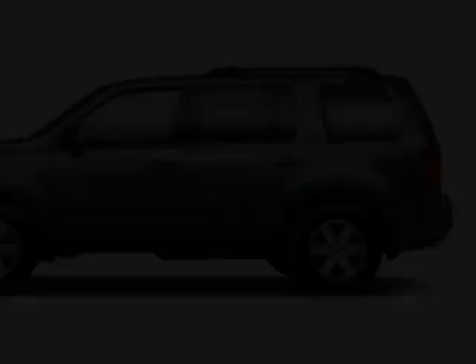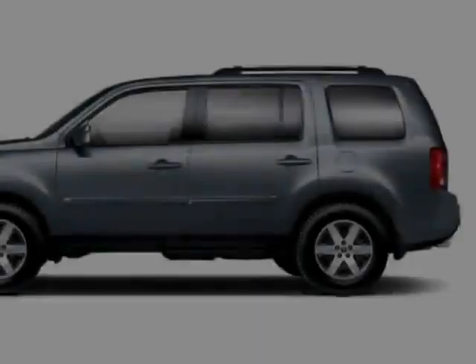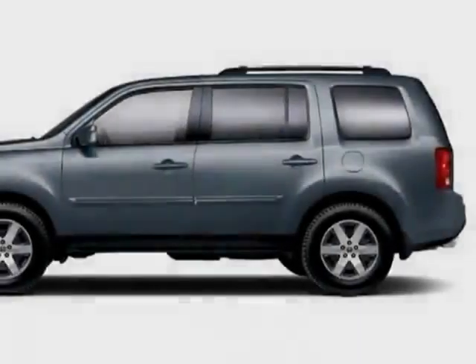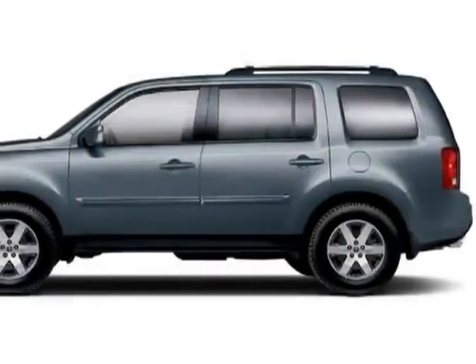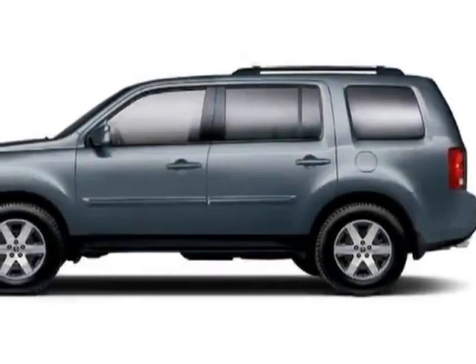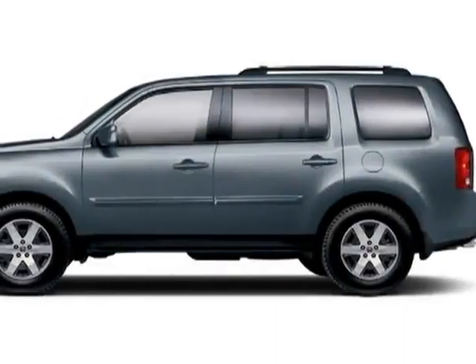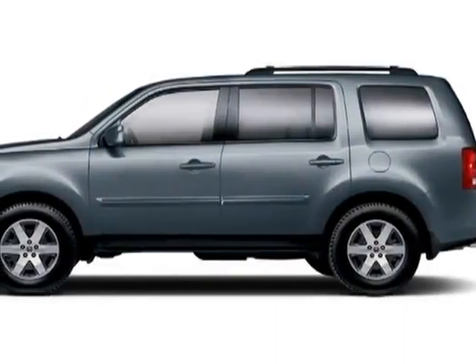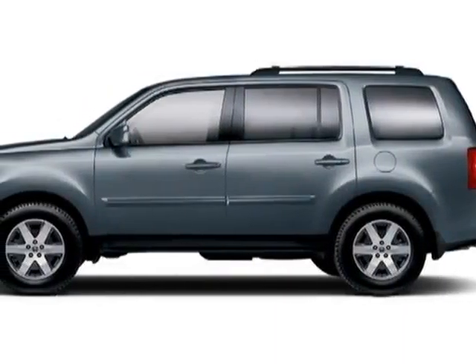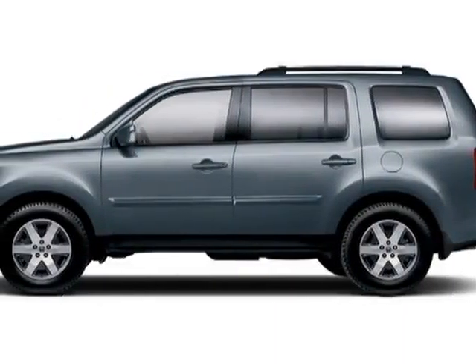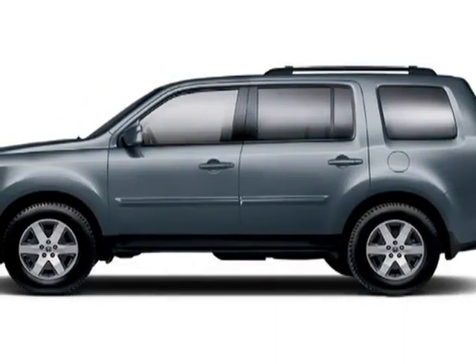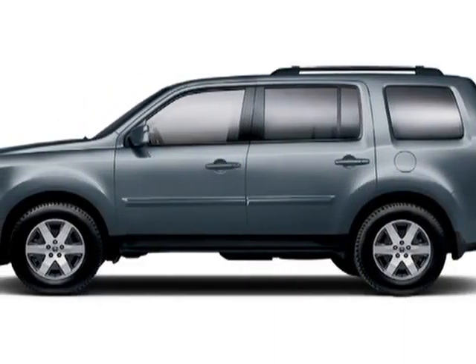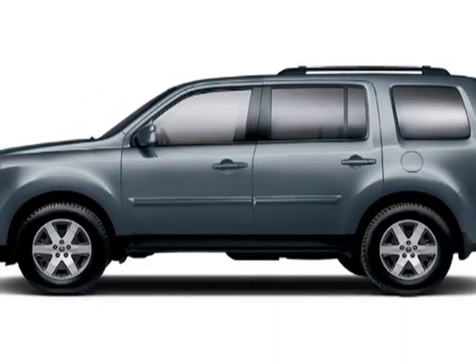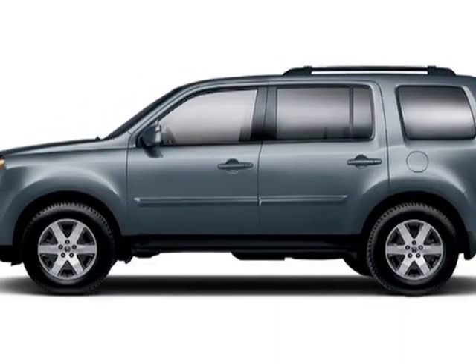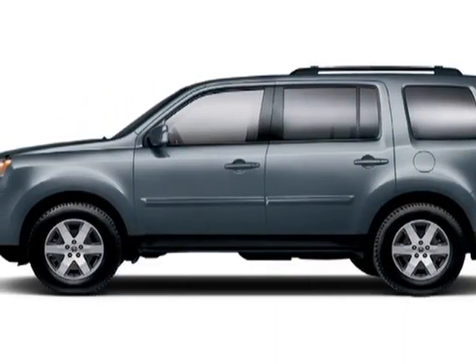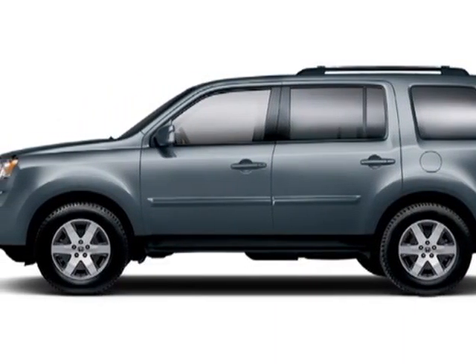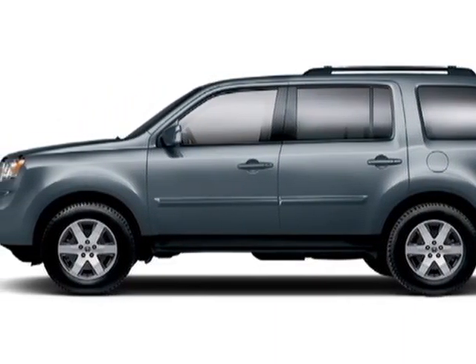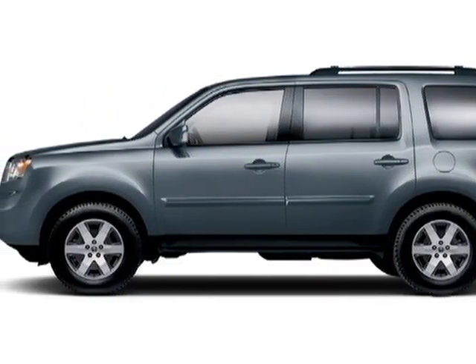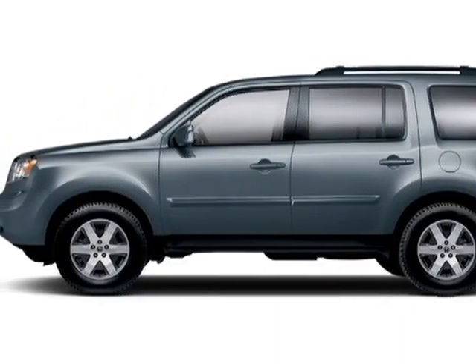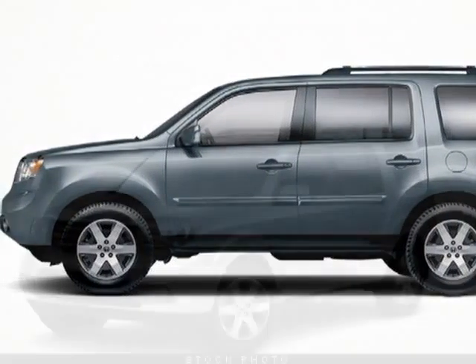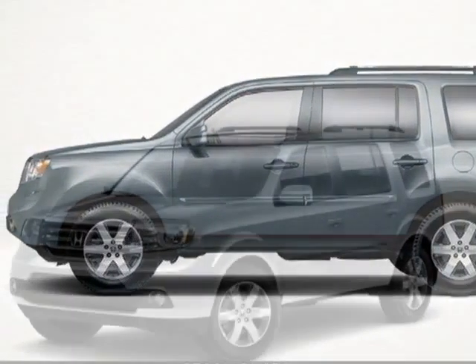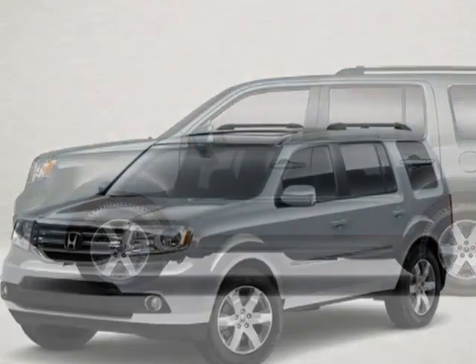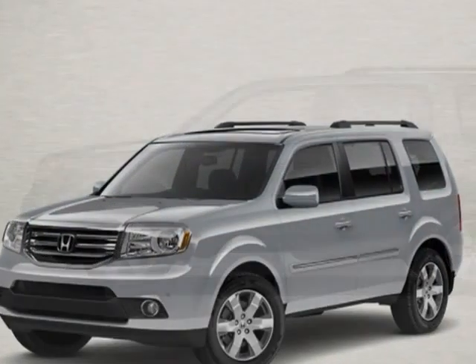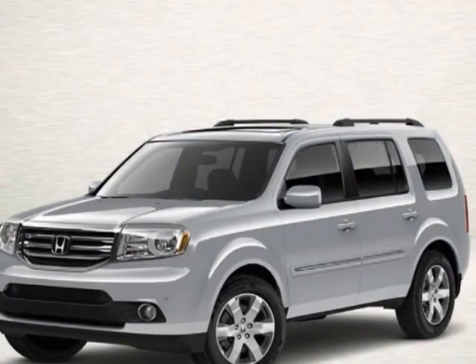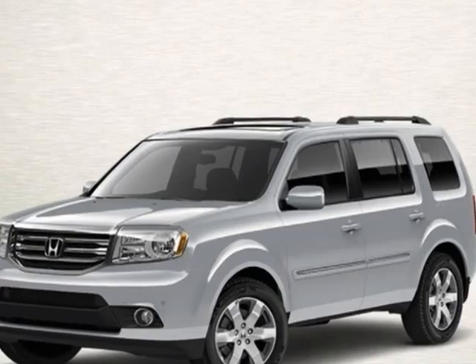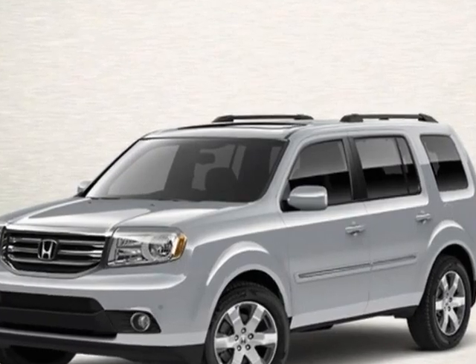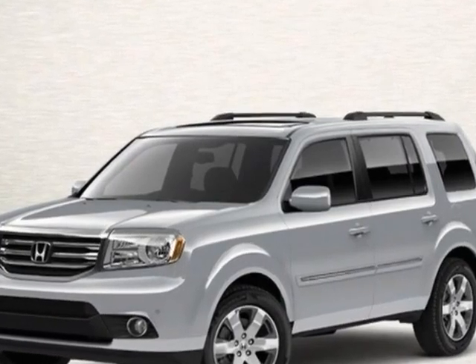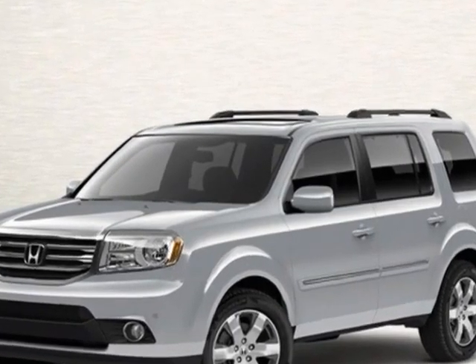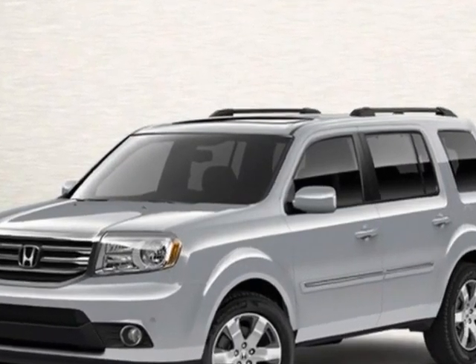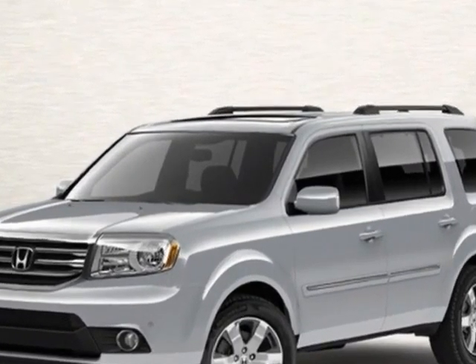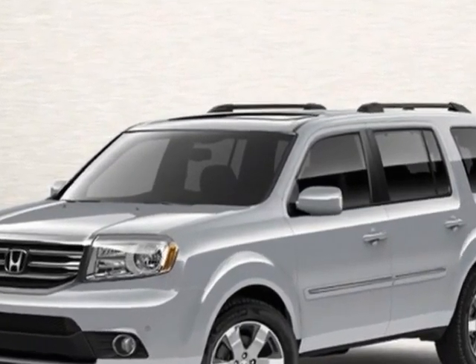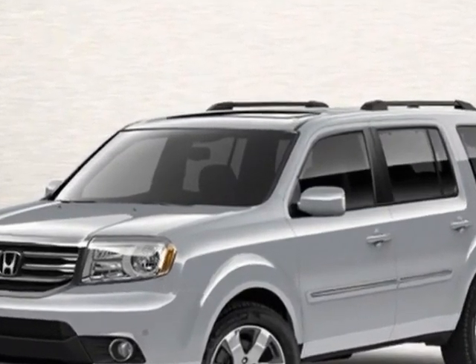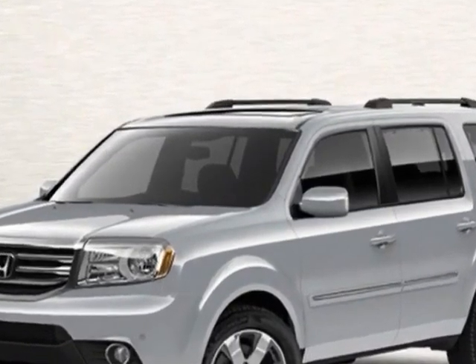Check out this new 2012 Honda Pilot for your protection. This vehicle has a full factory warranty.